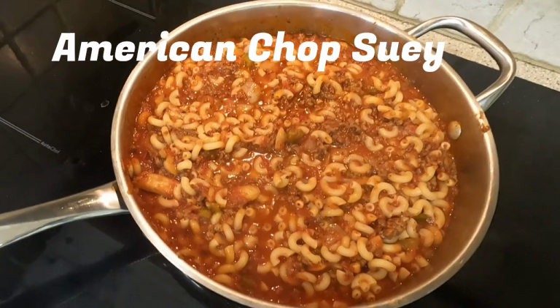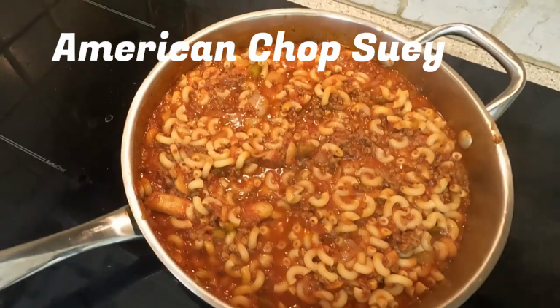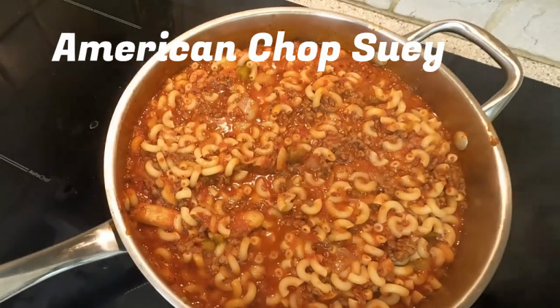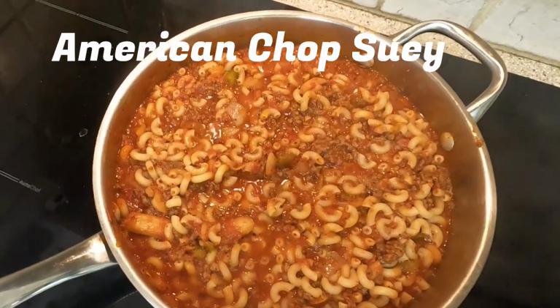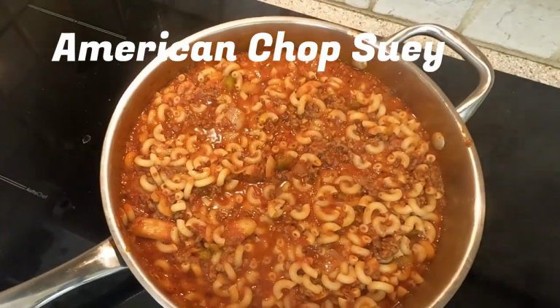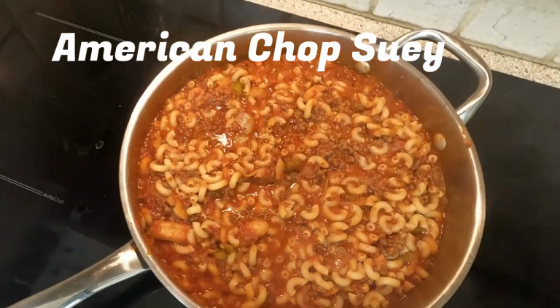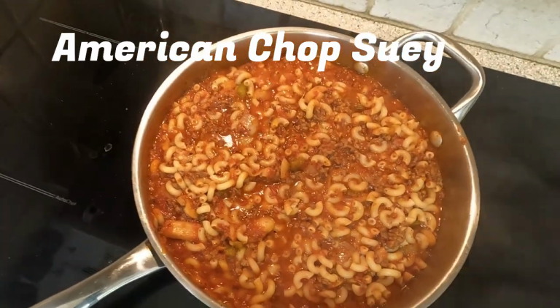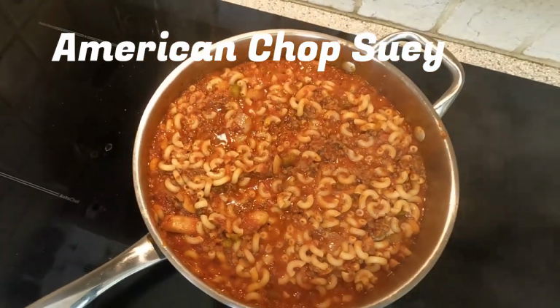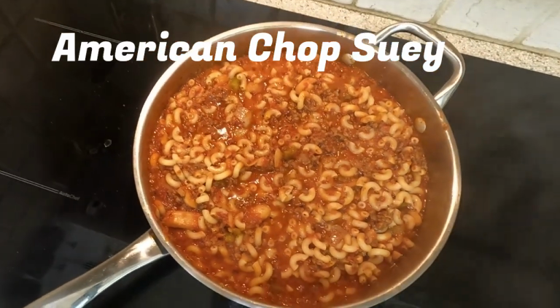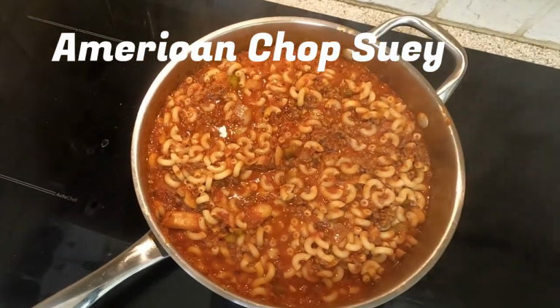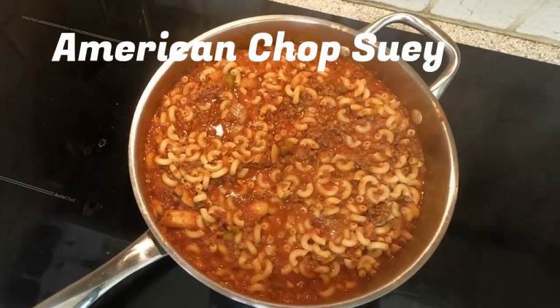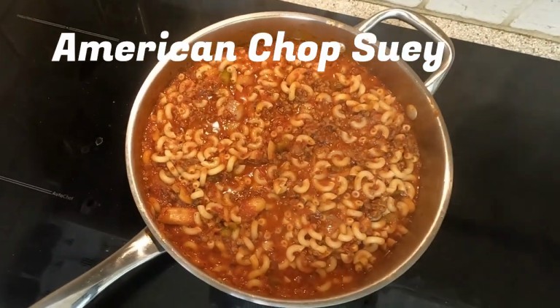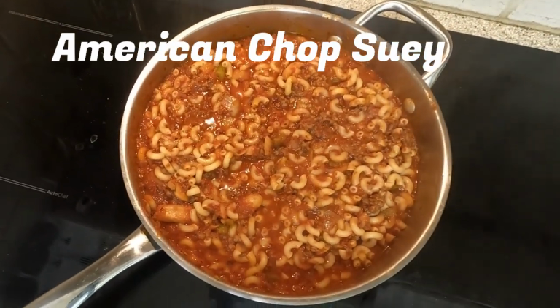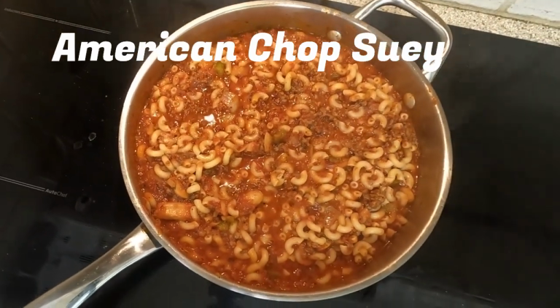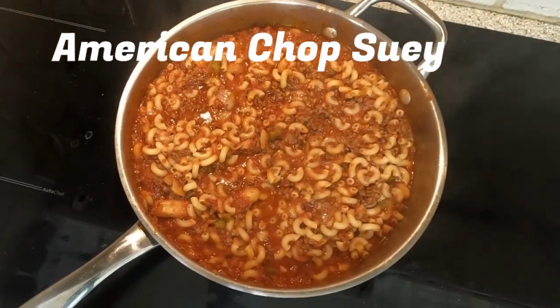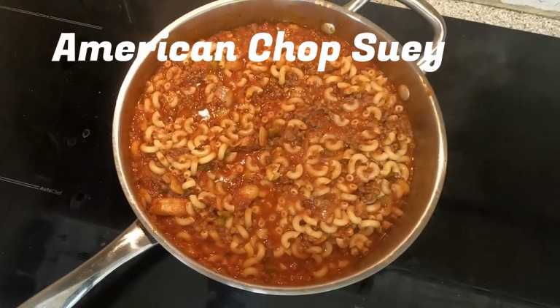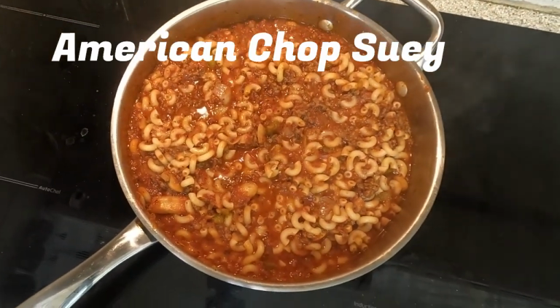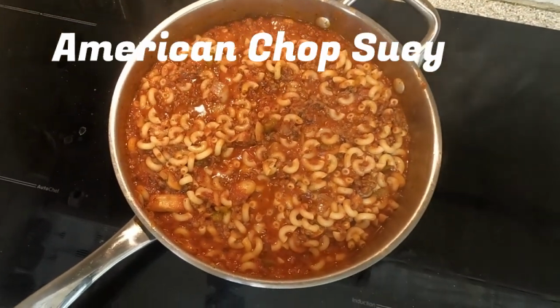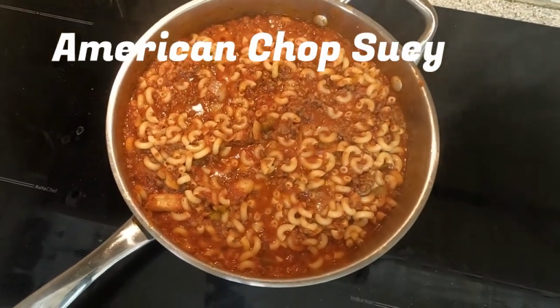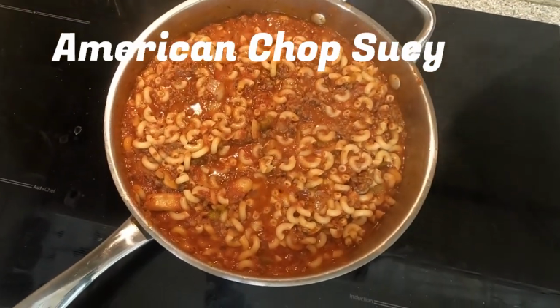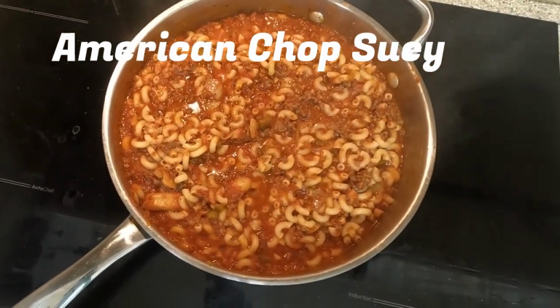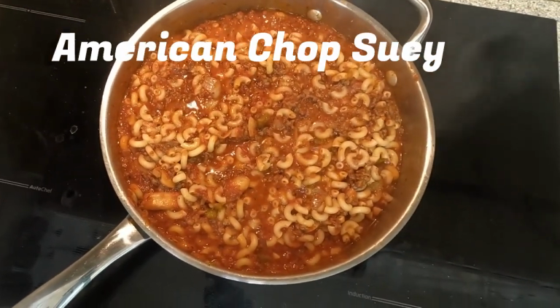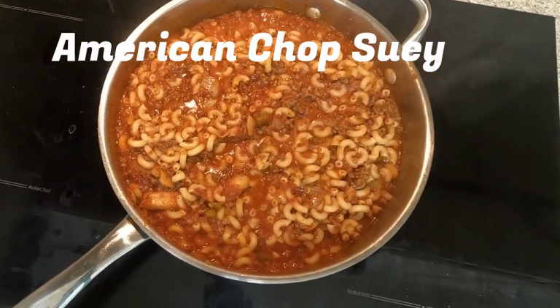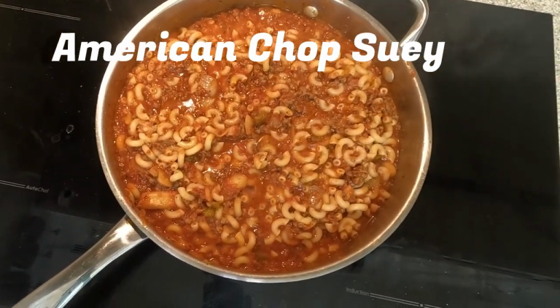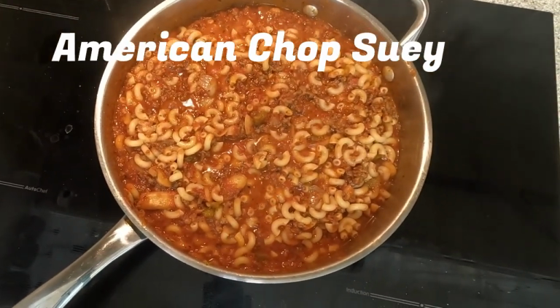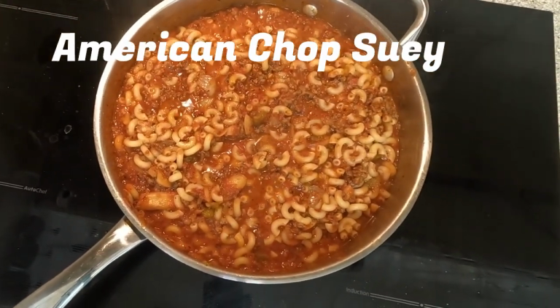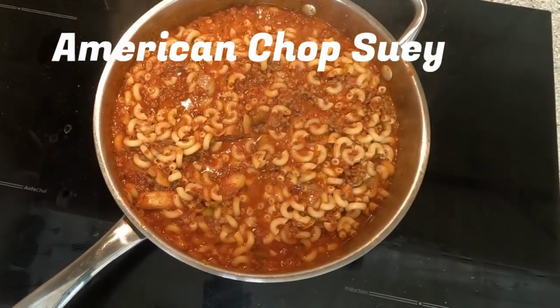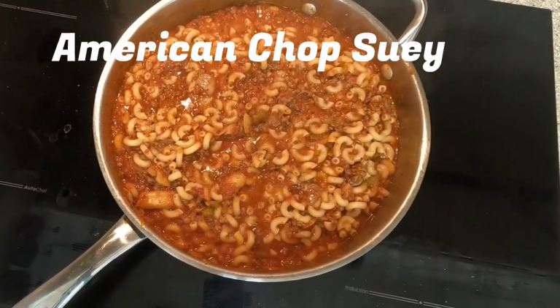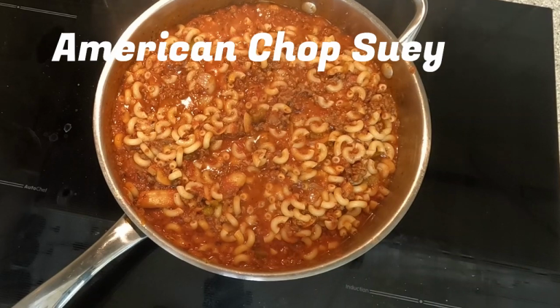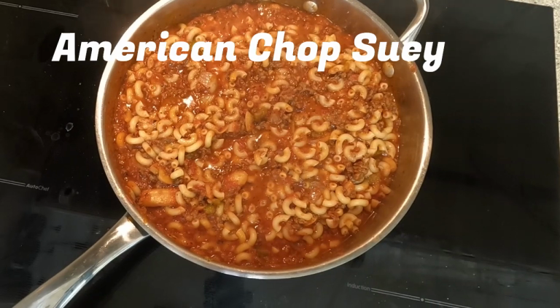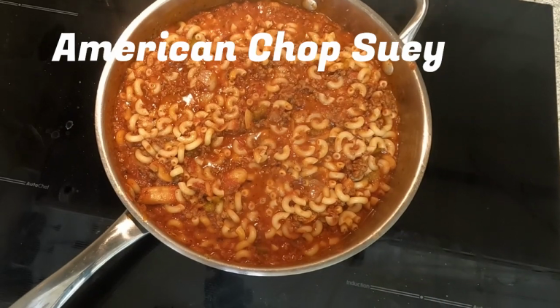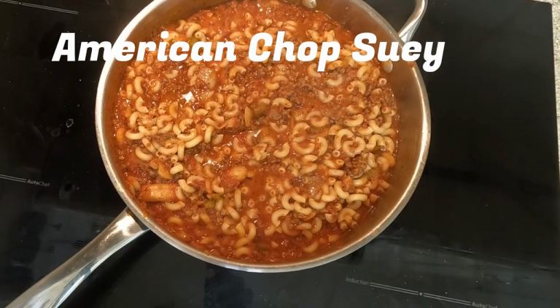Tonight for dinner, I am making American Chop Suey, a popular meal with elbow macaroni pasta.